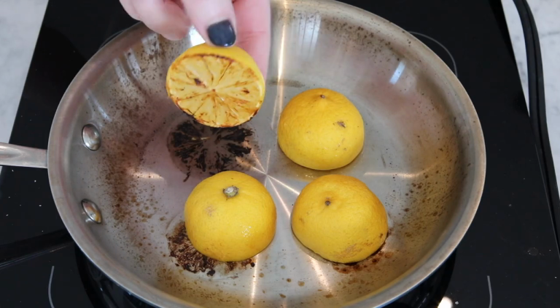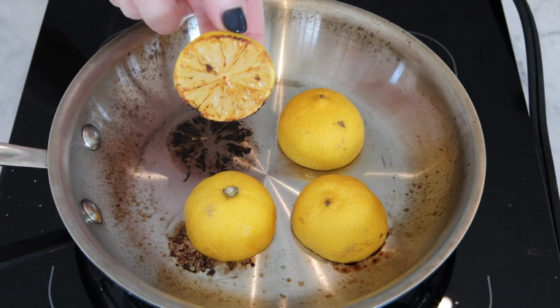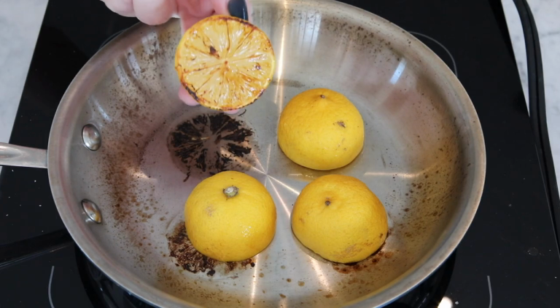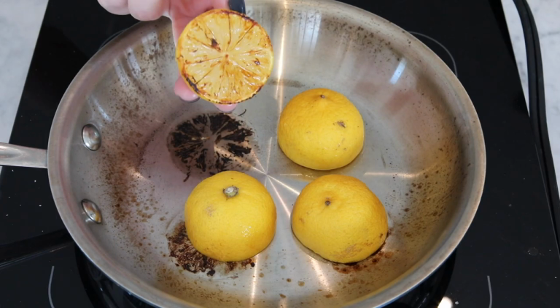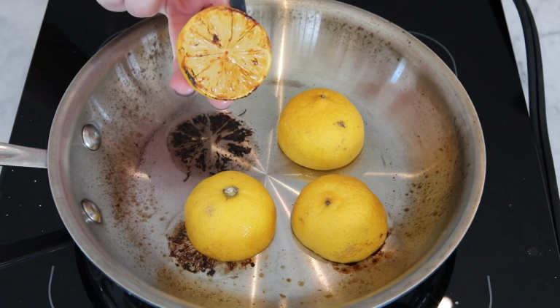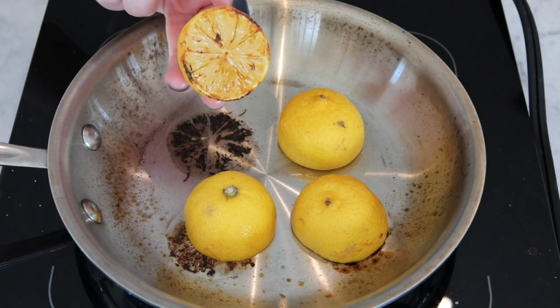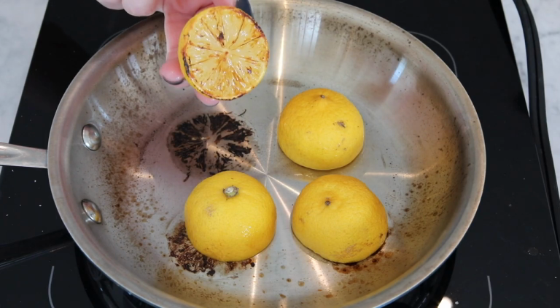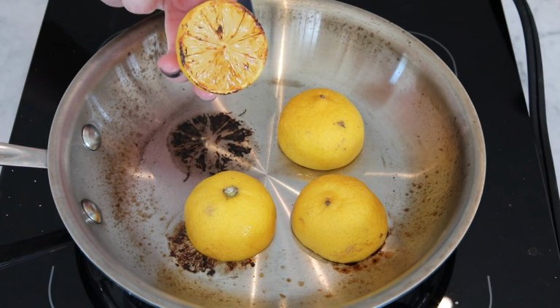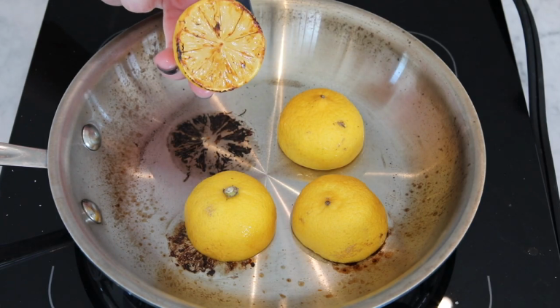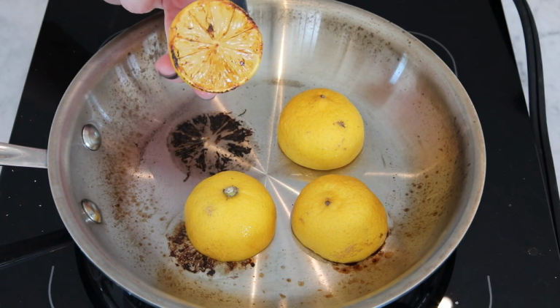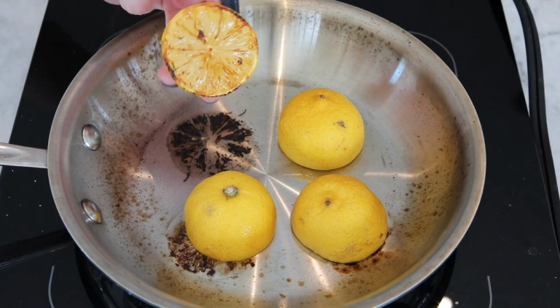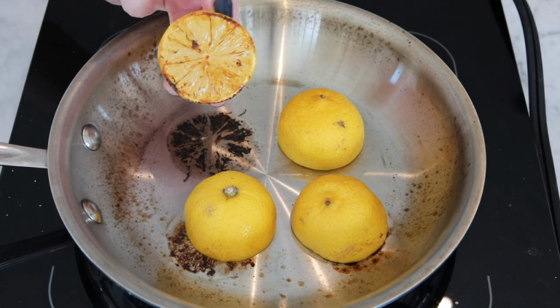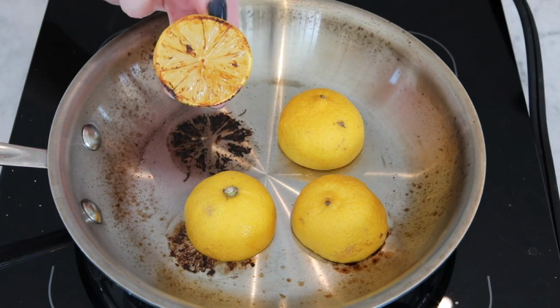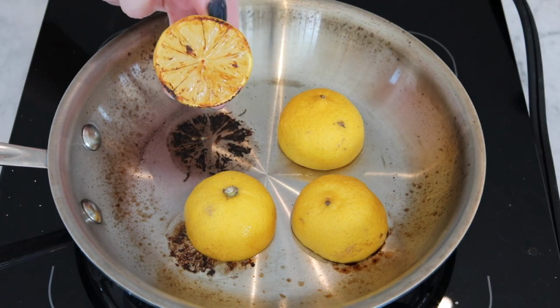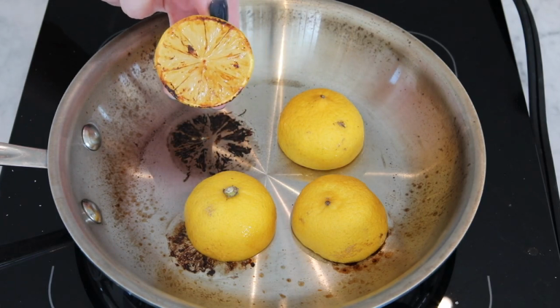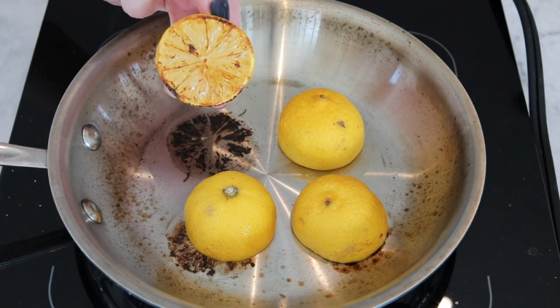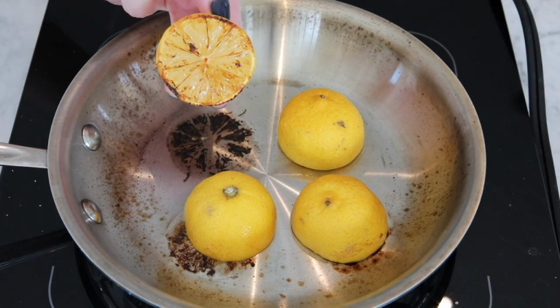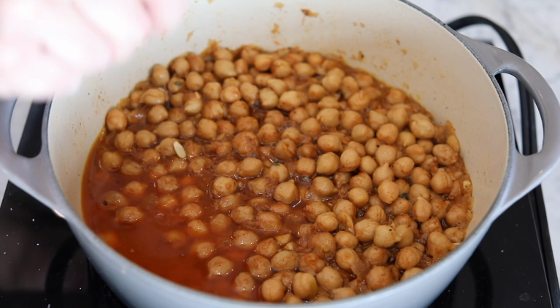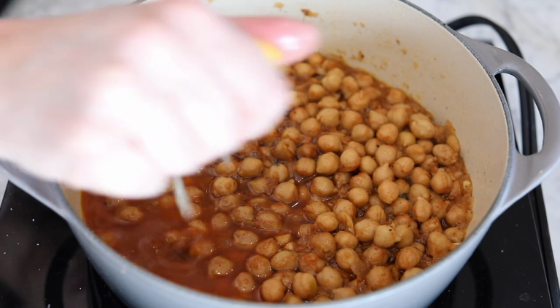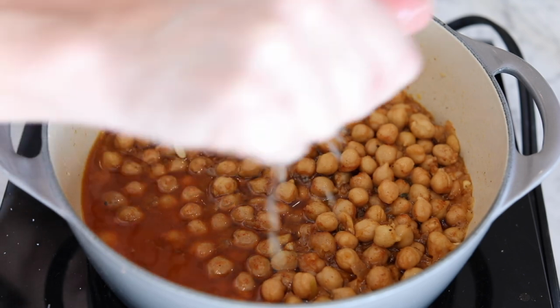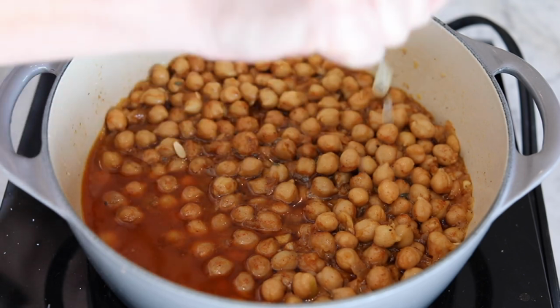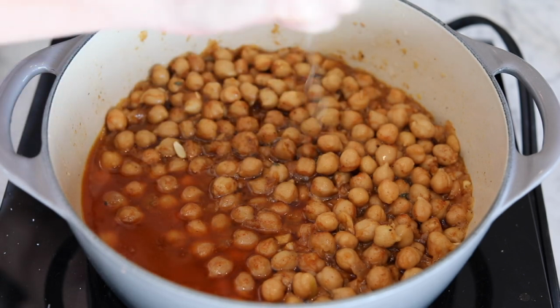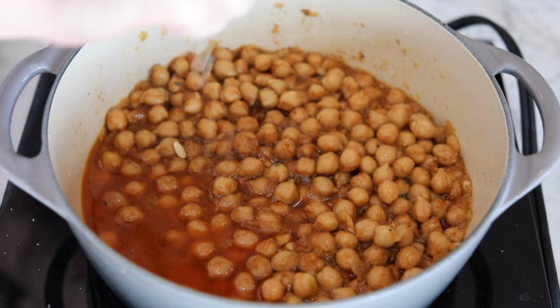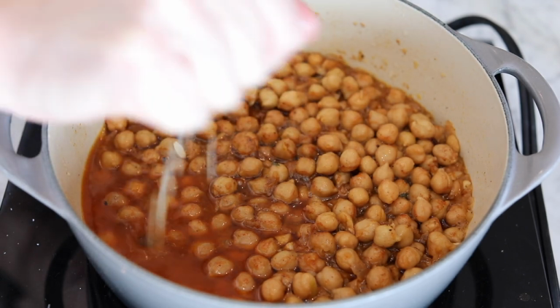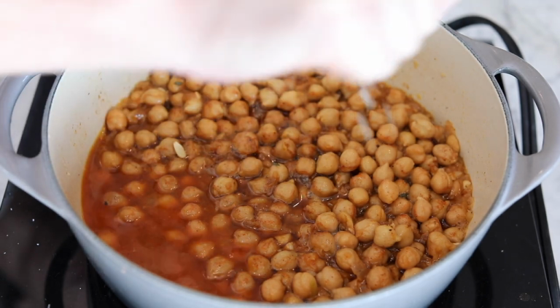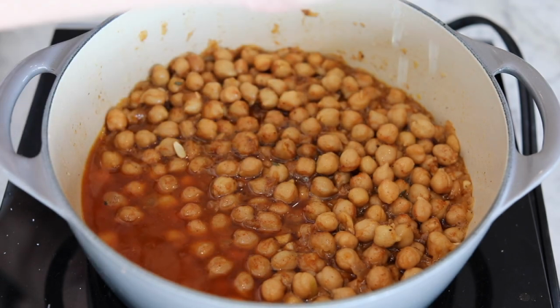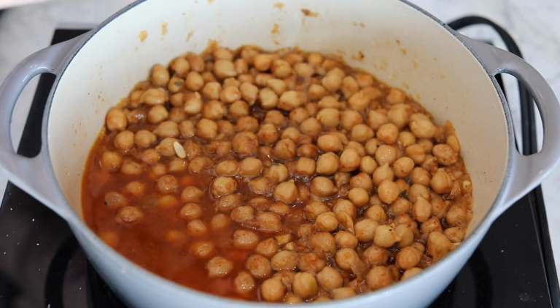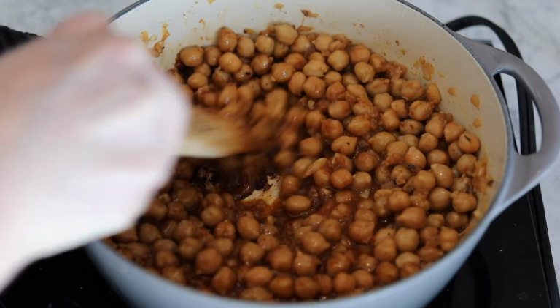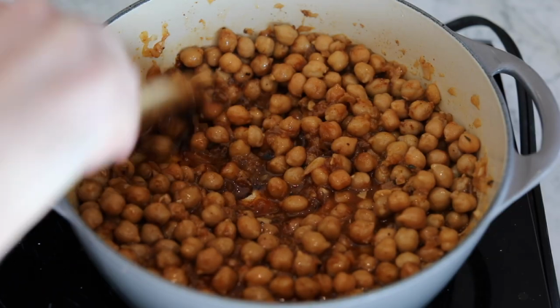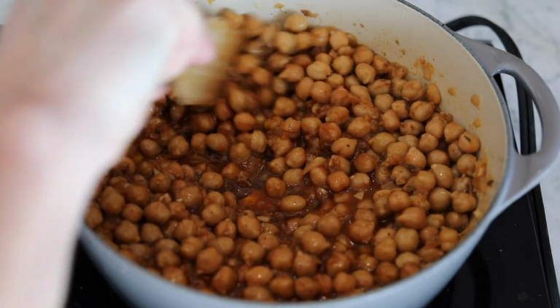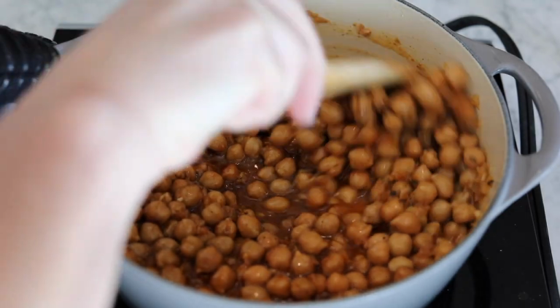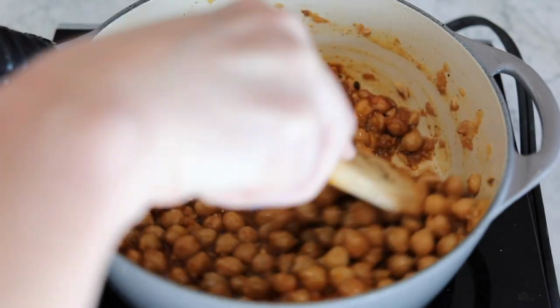Meanwhile, cut some lemons and sear the halves until they turn golden brown. When the chickpeas are done, squeeze the lemon juice over top.